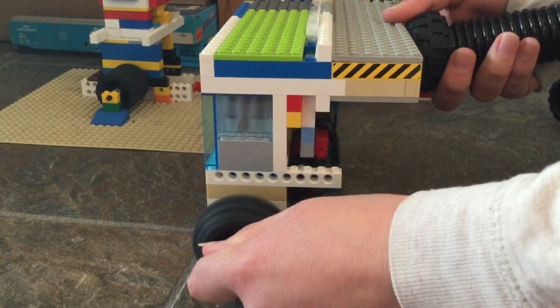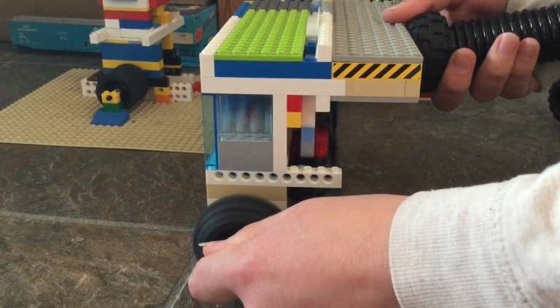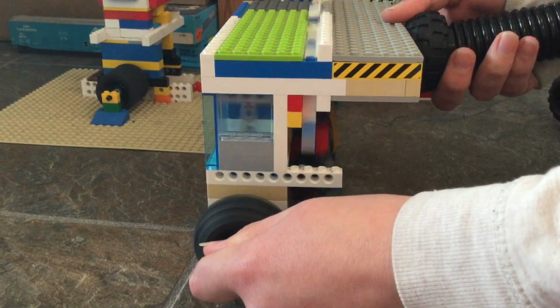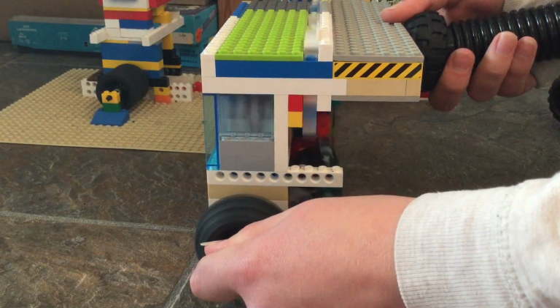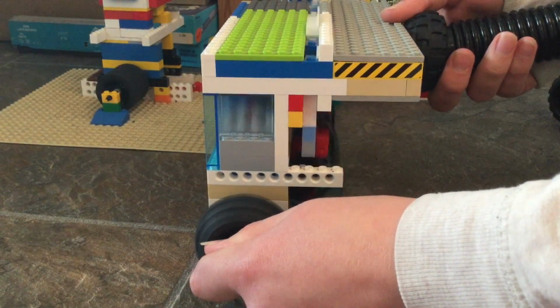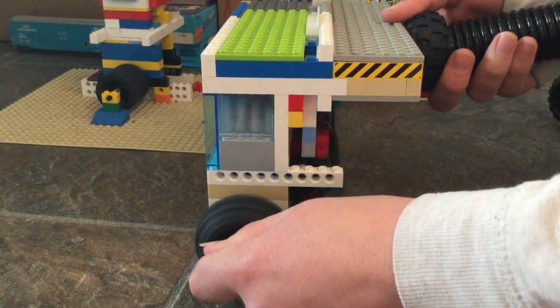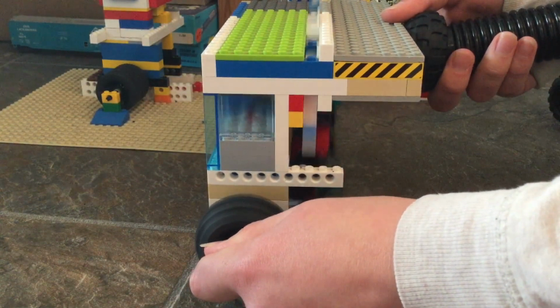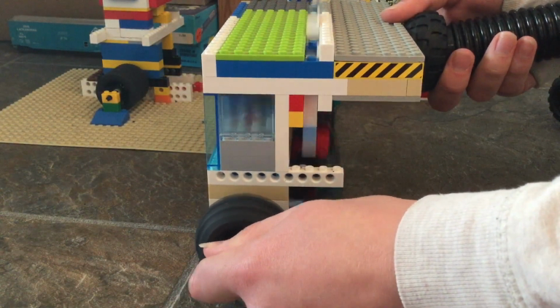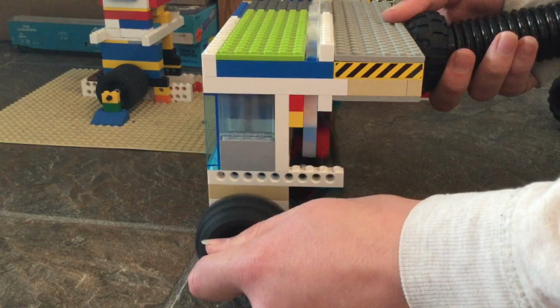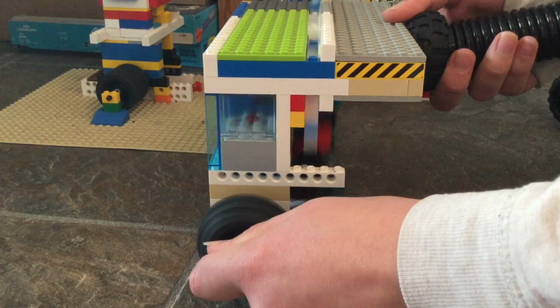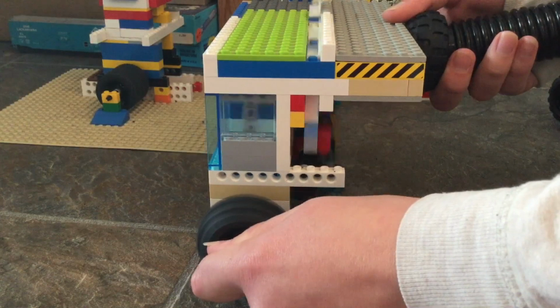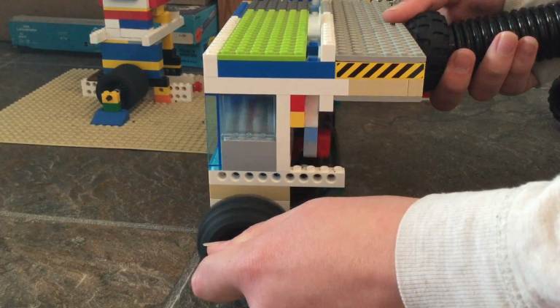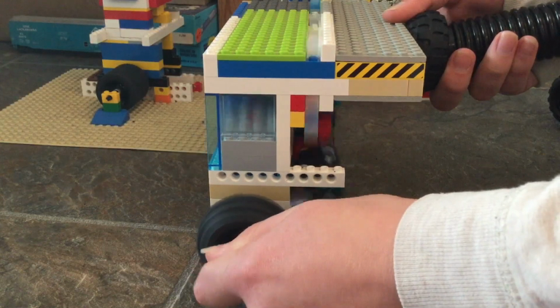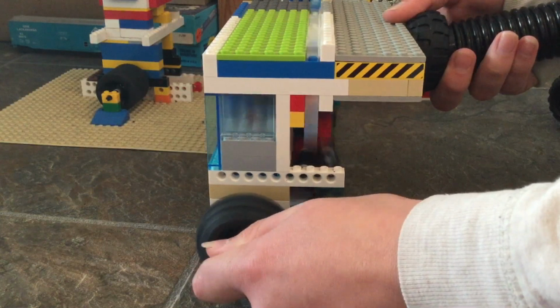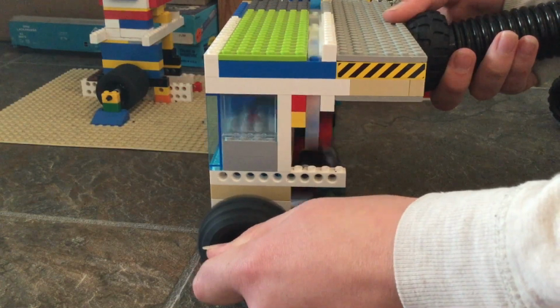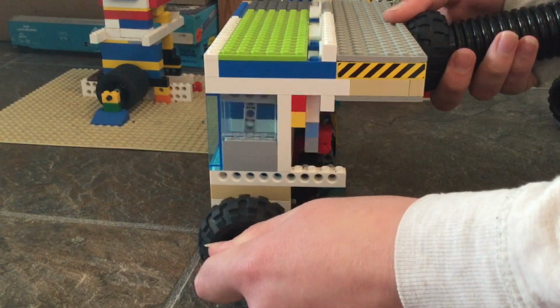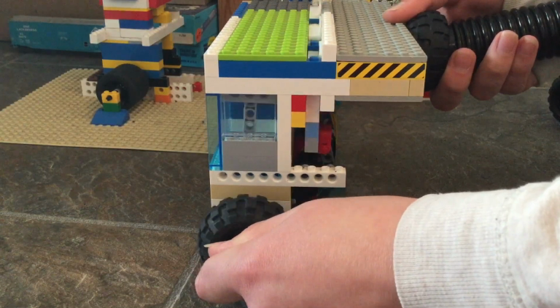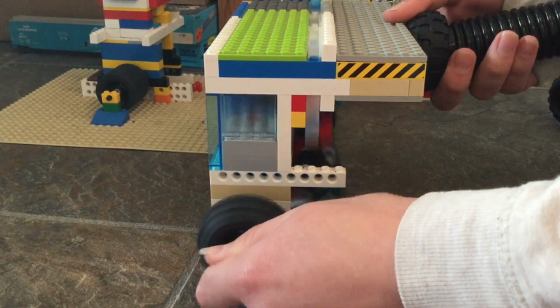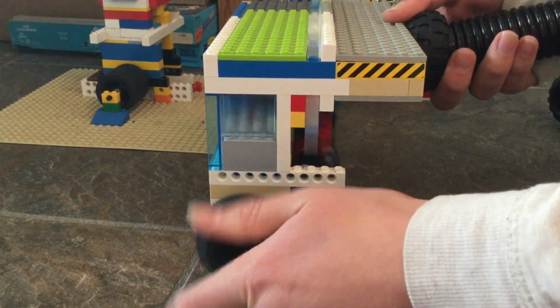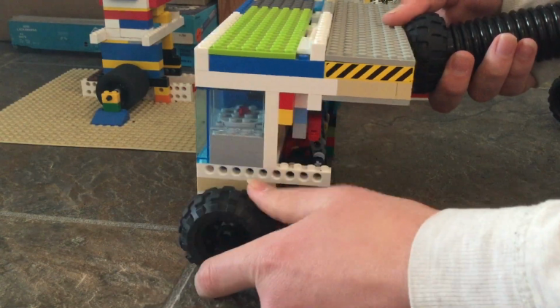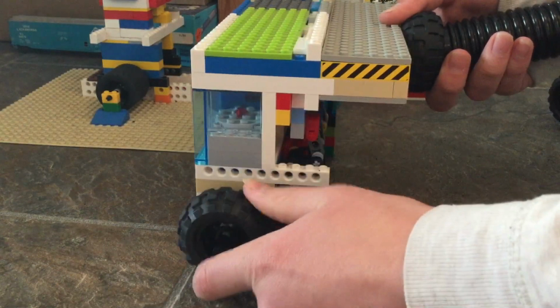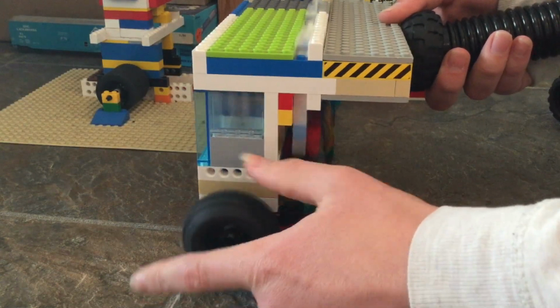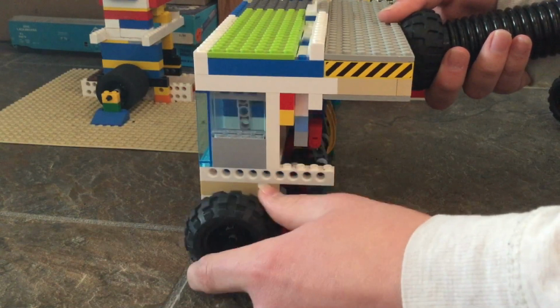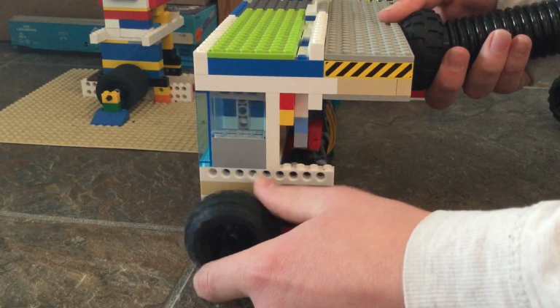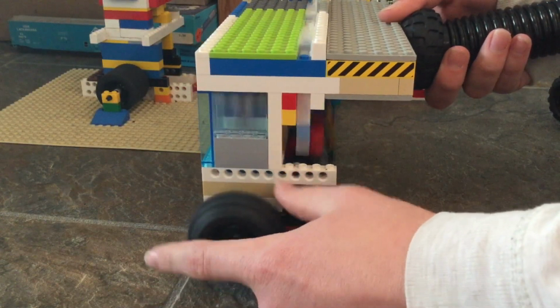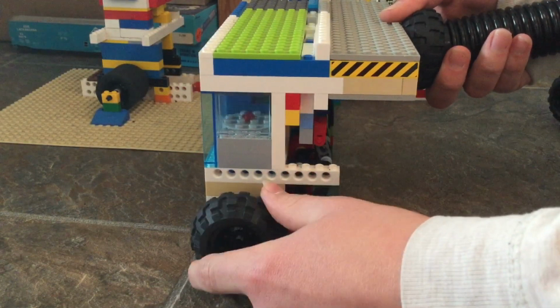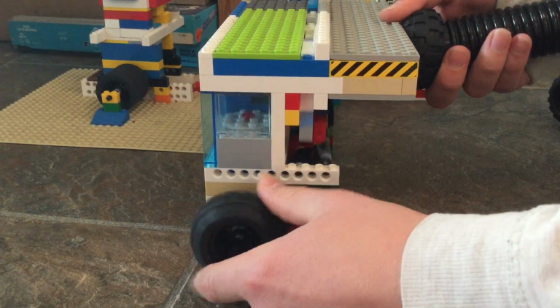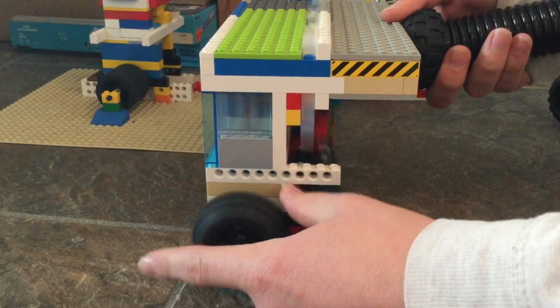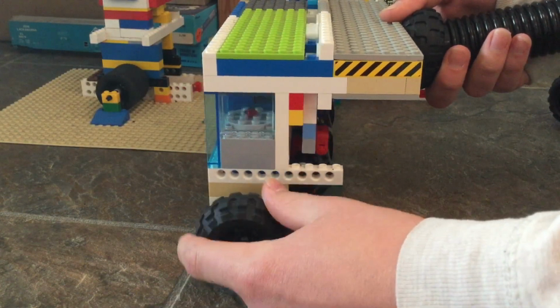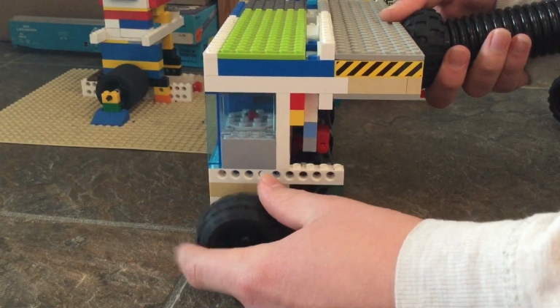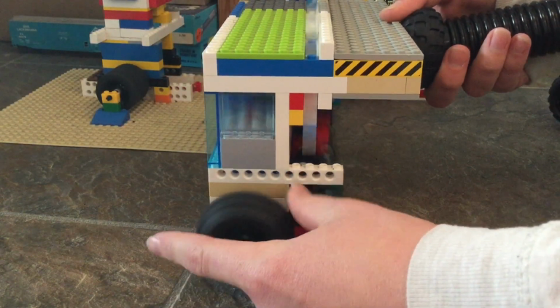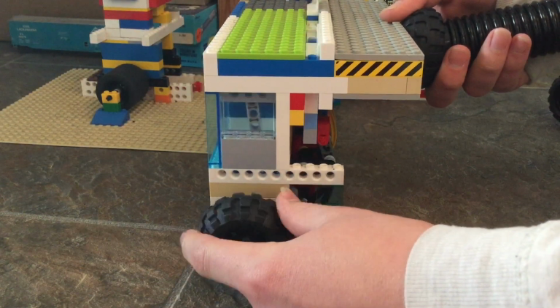It's got plenty of torque, and when you stop it, it starts right up again.